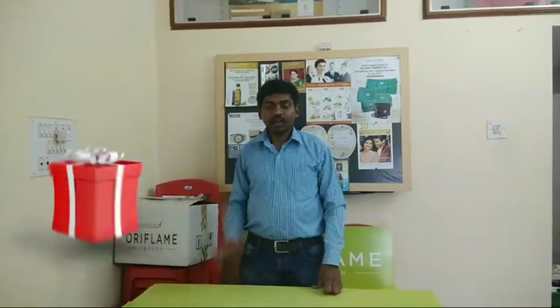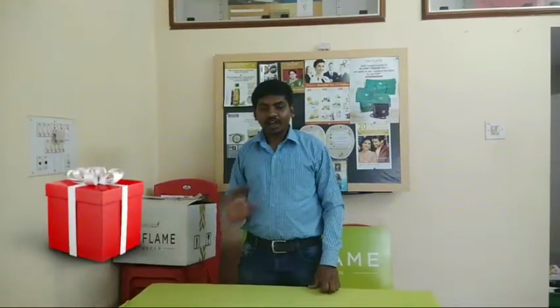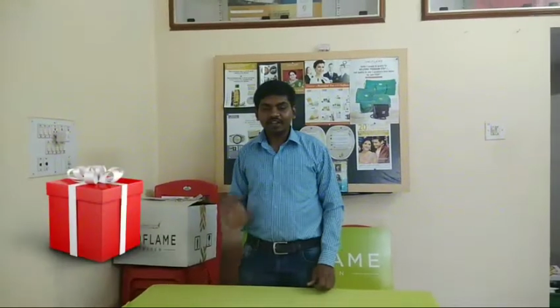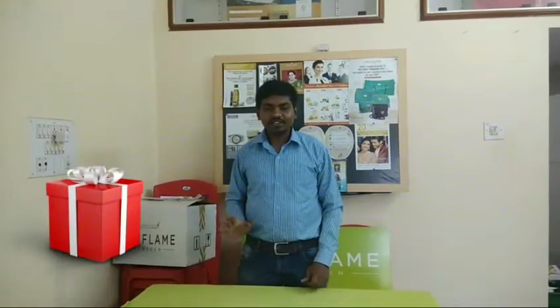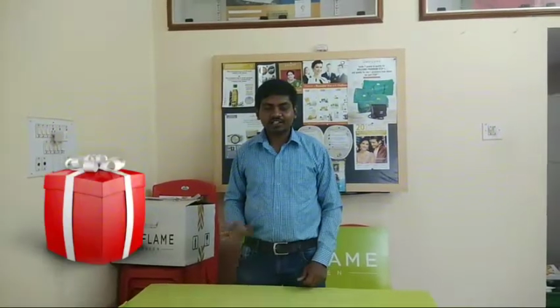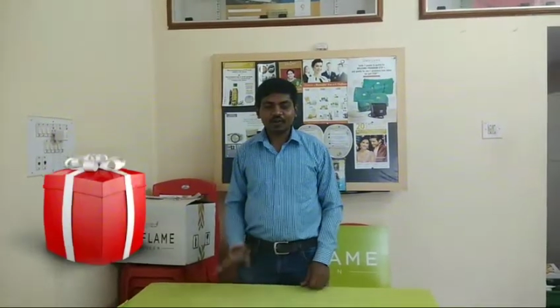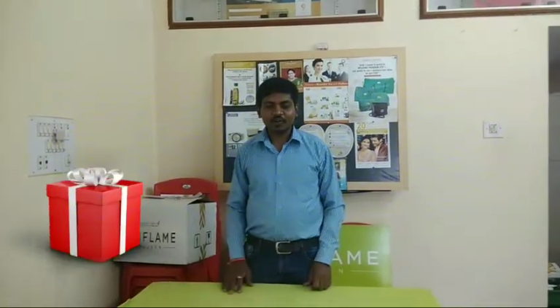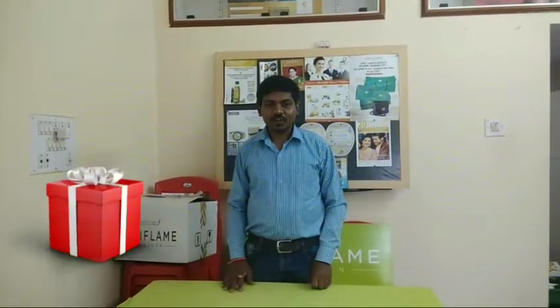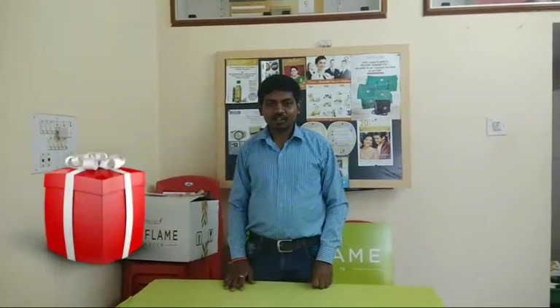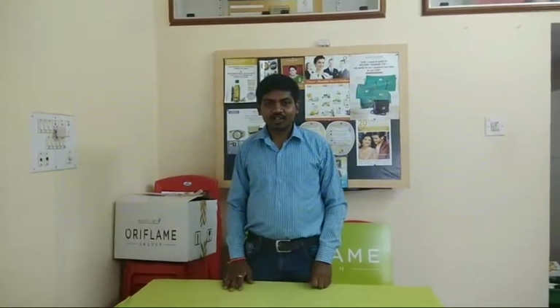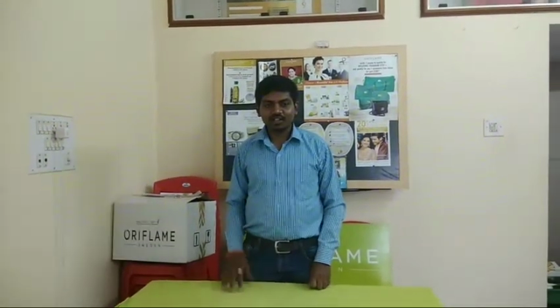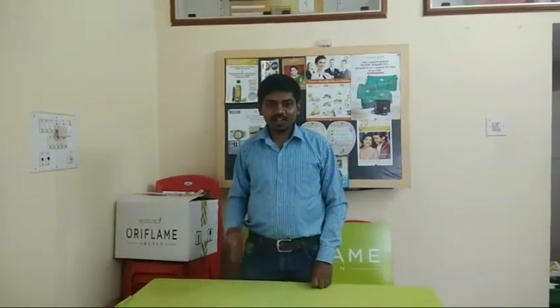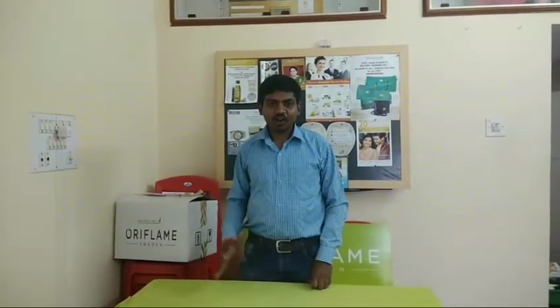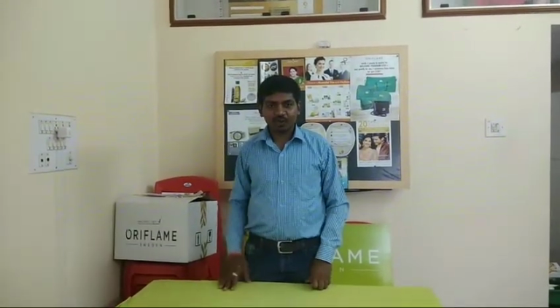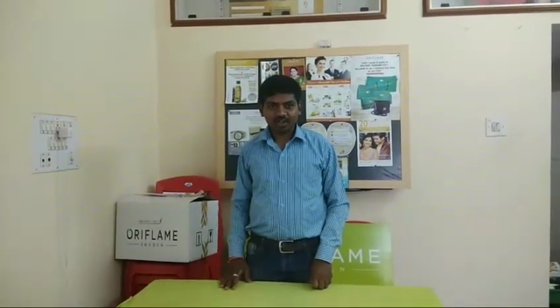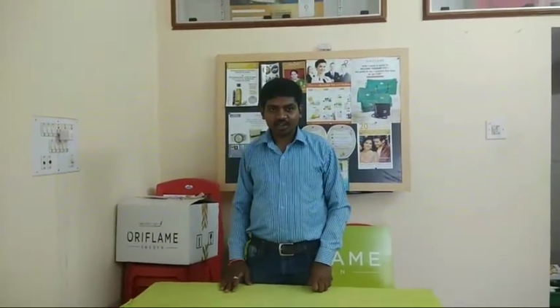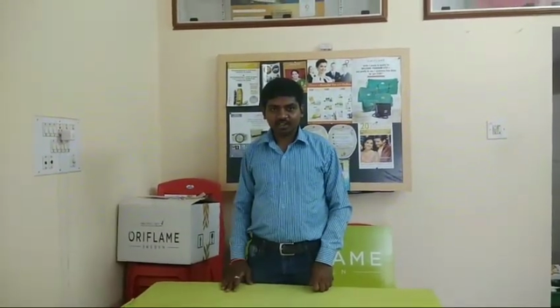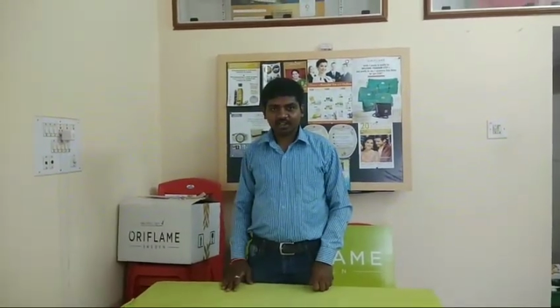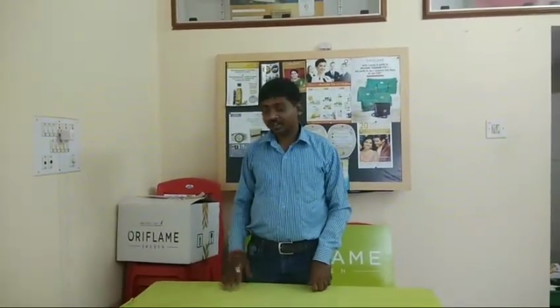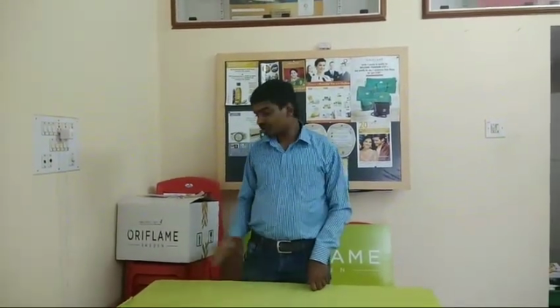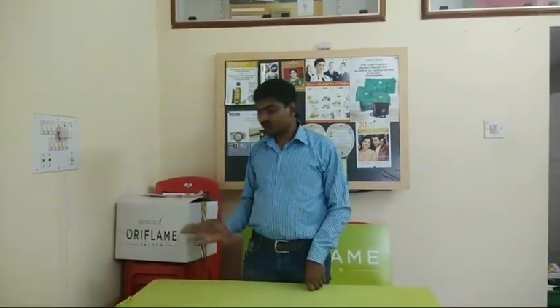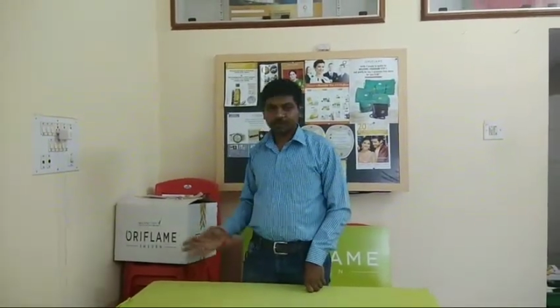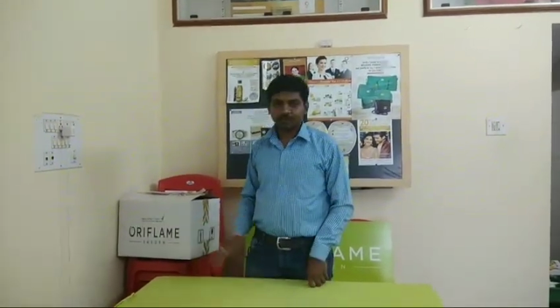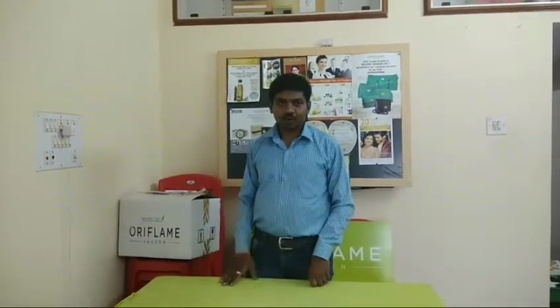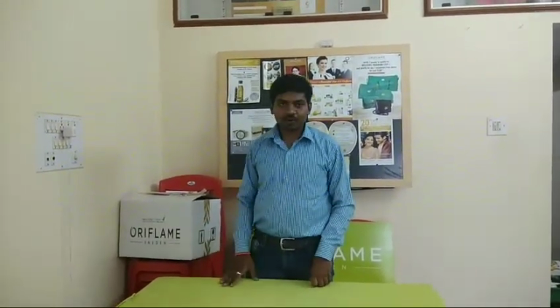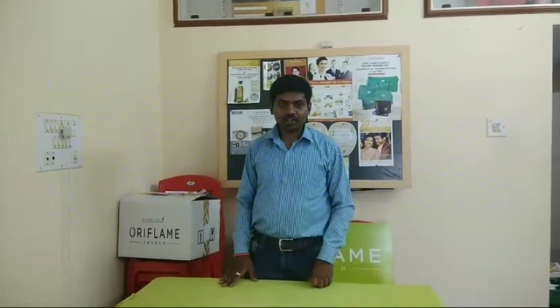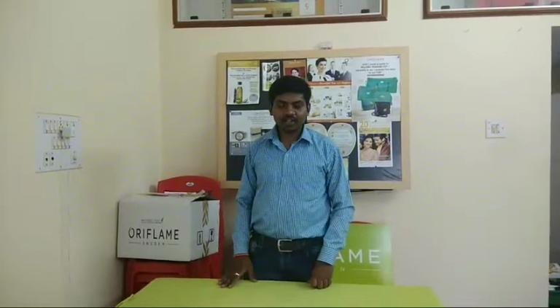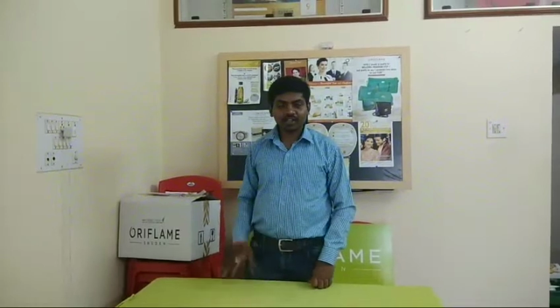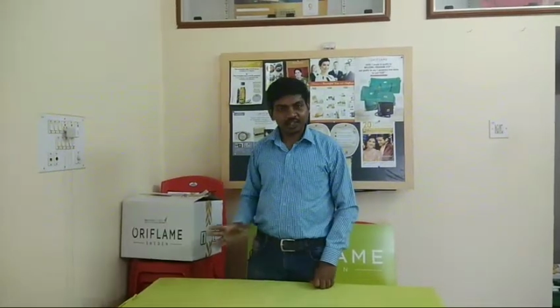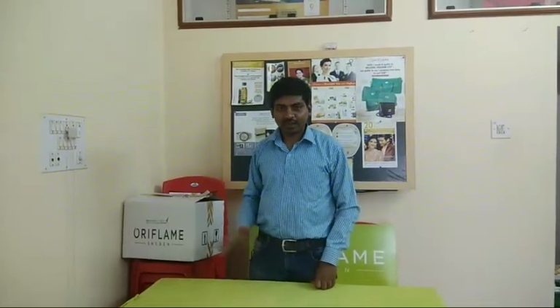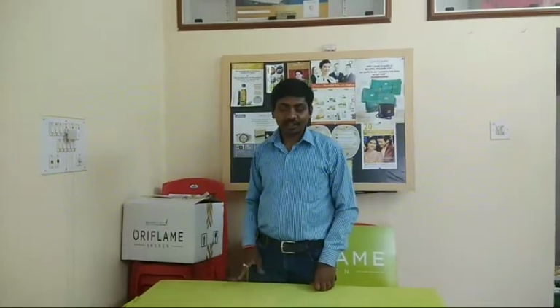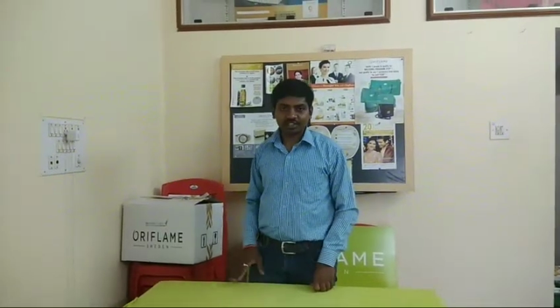Hi friends, I am Anesha Kavon Kumar Anantra. I am an Oriflame Director. I have a parcel.